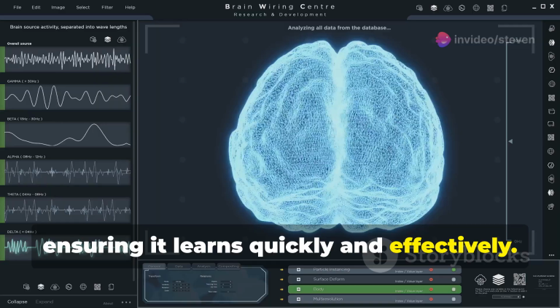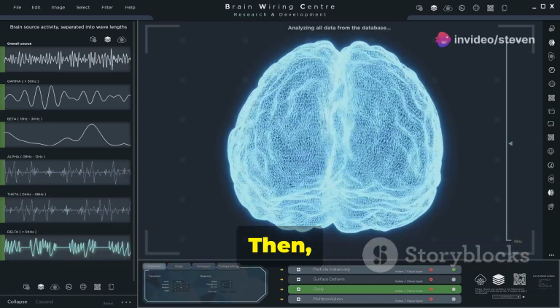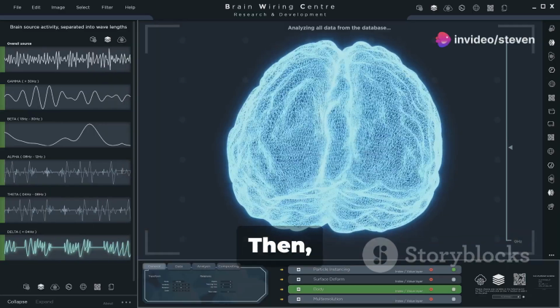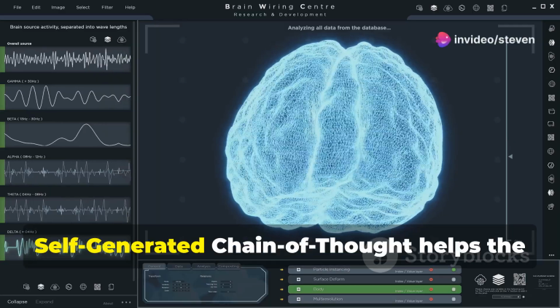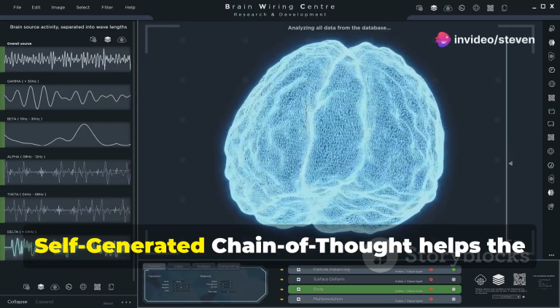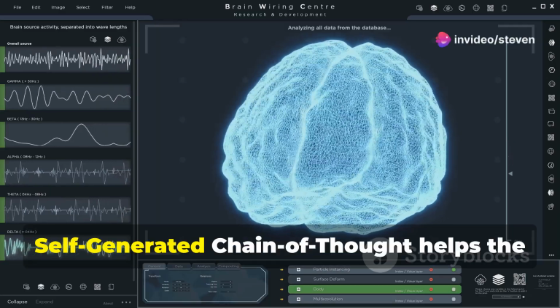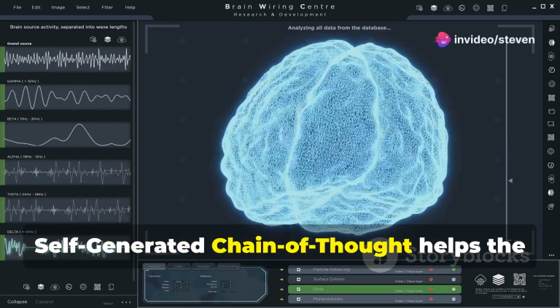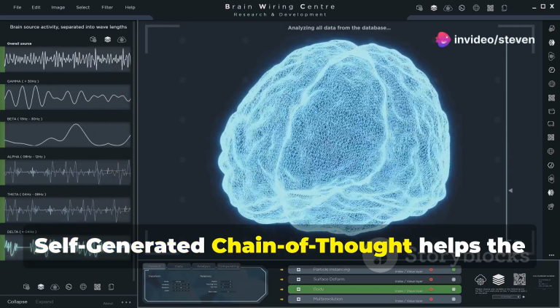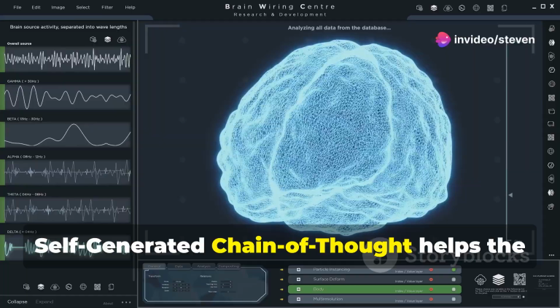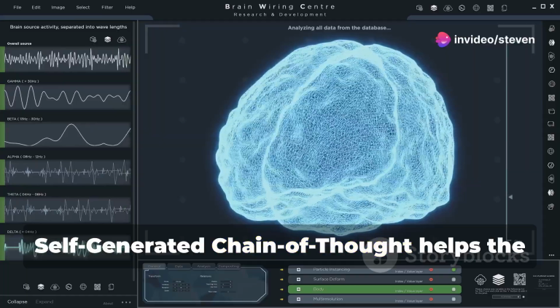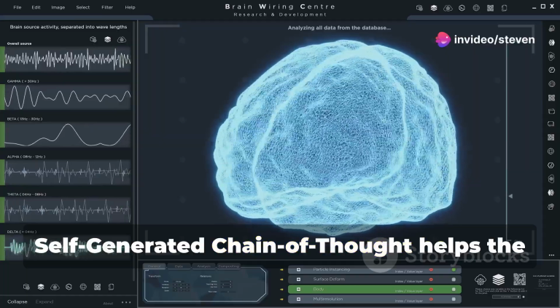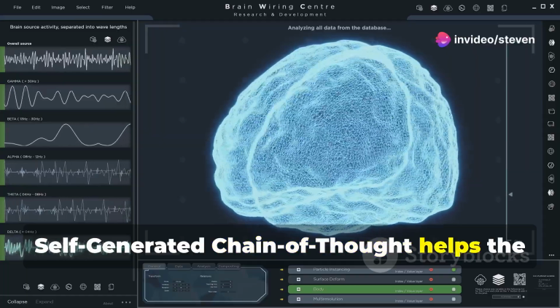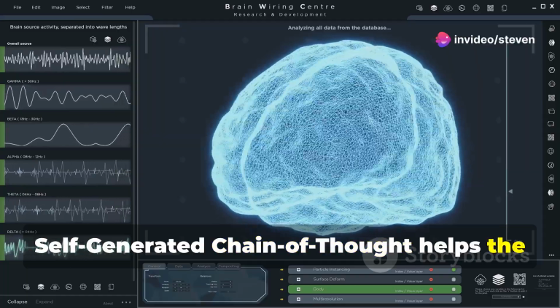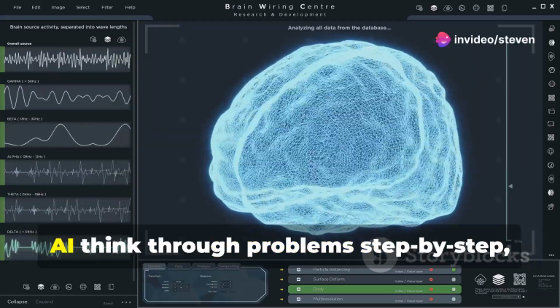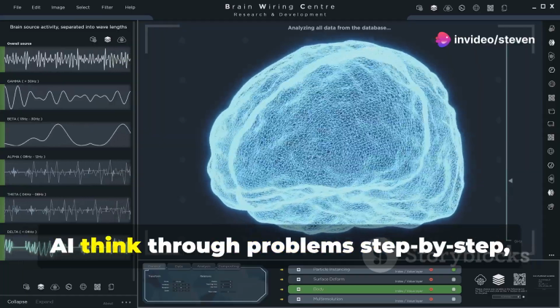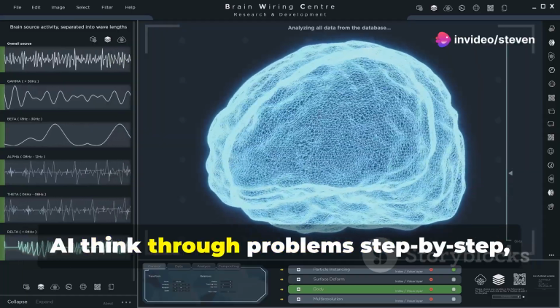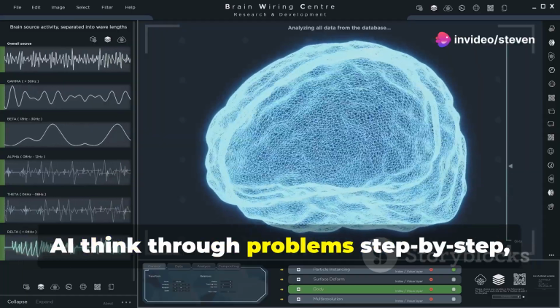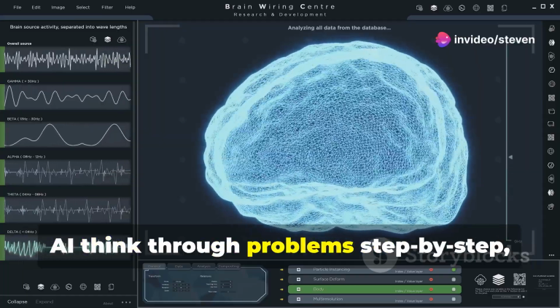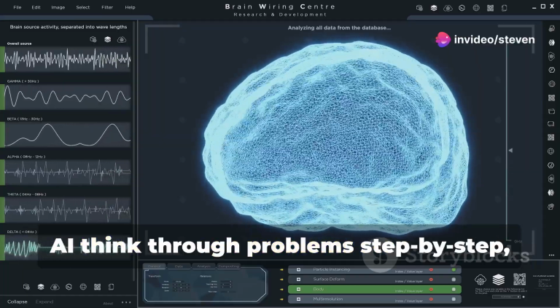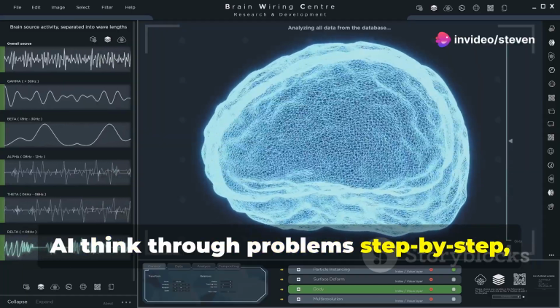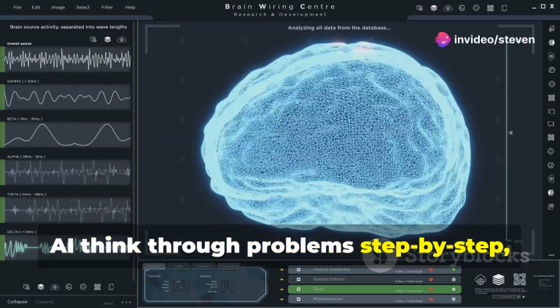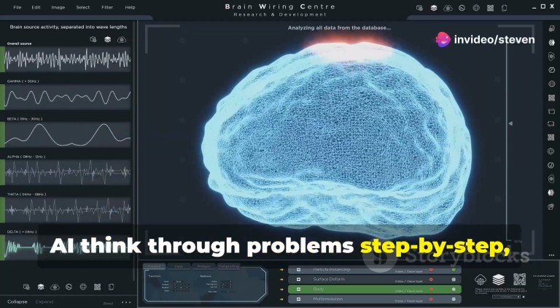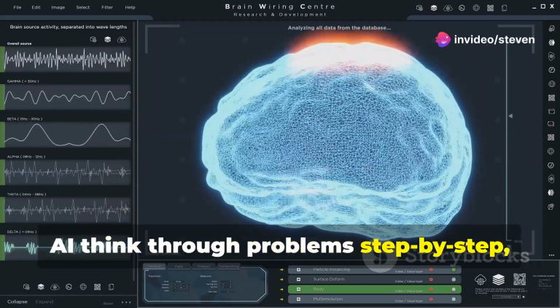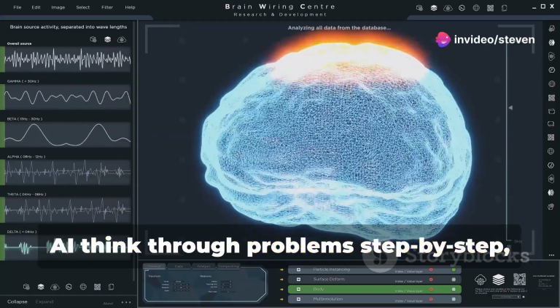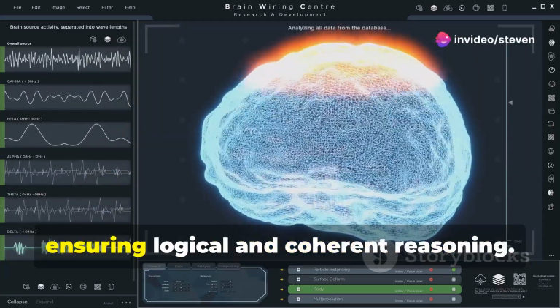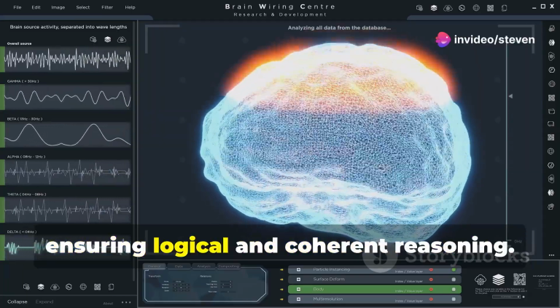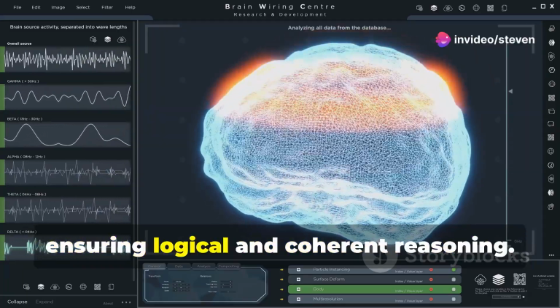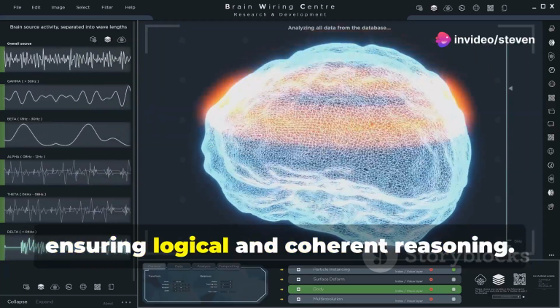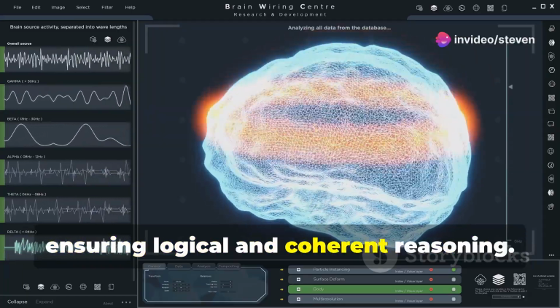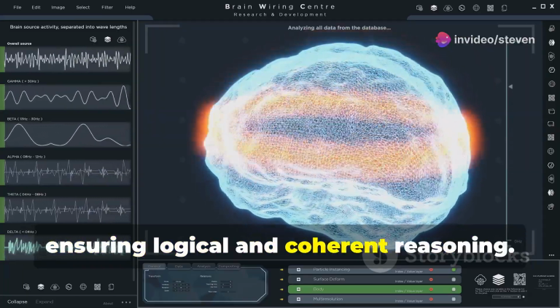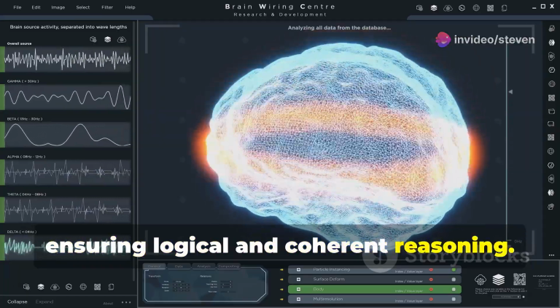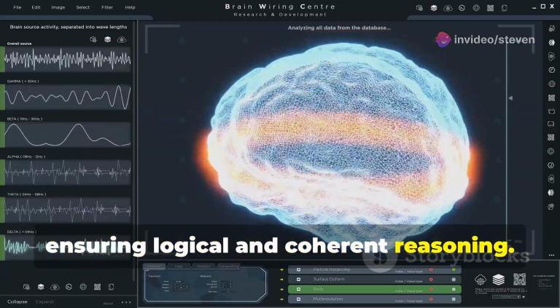Then, self-generated chain of thought helps the AI think through problems step-by-step, ensuring logical and coherent reasoning.